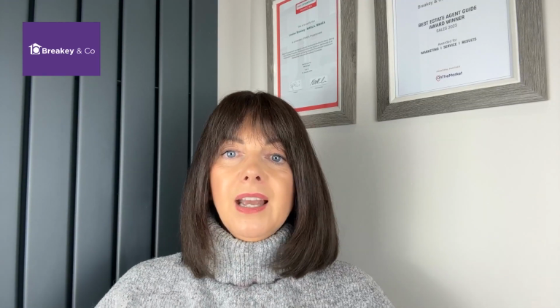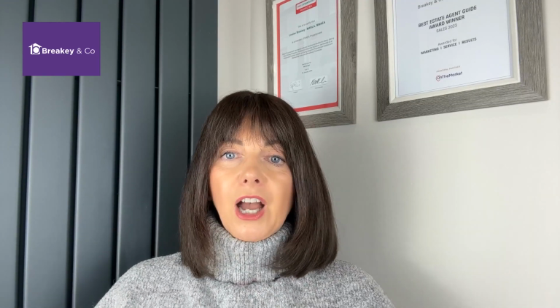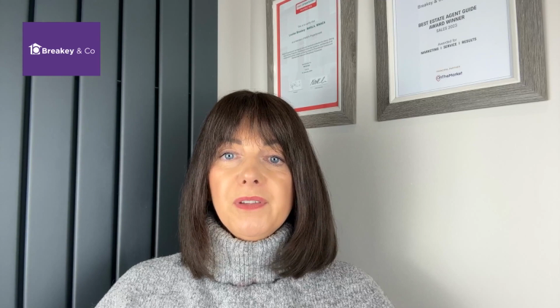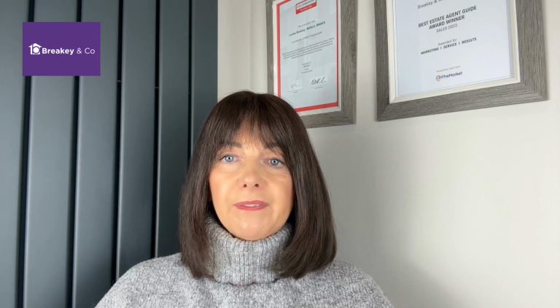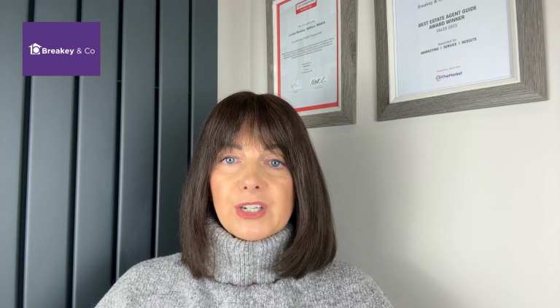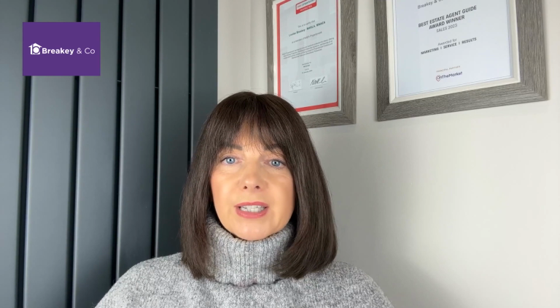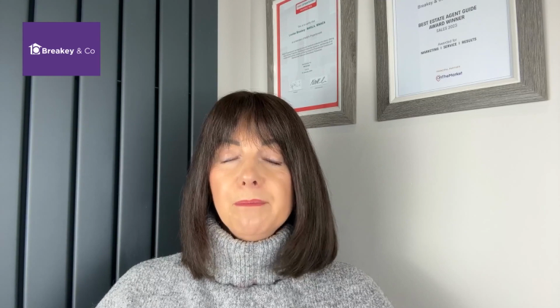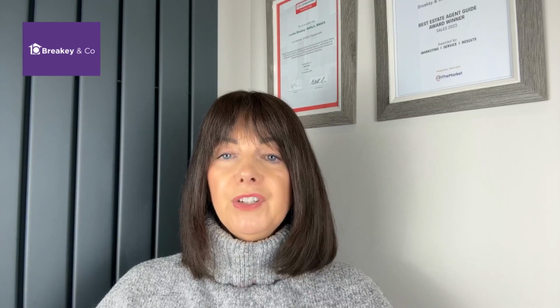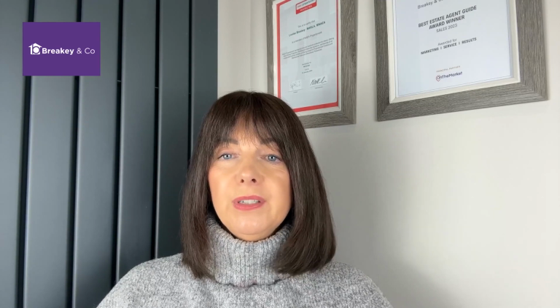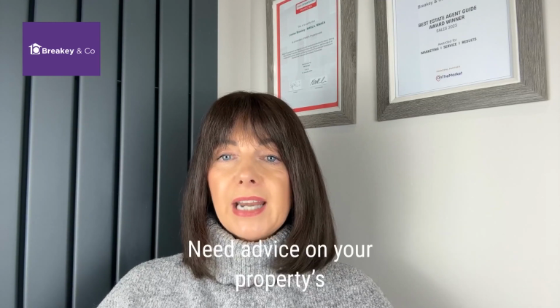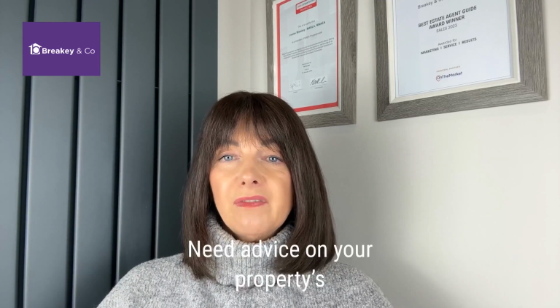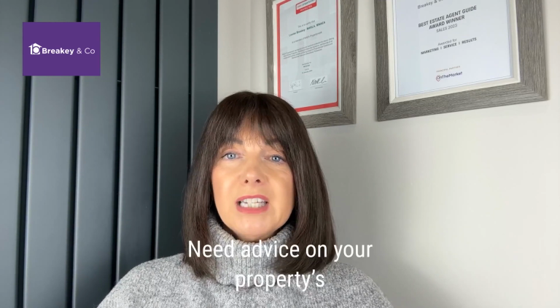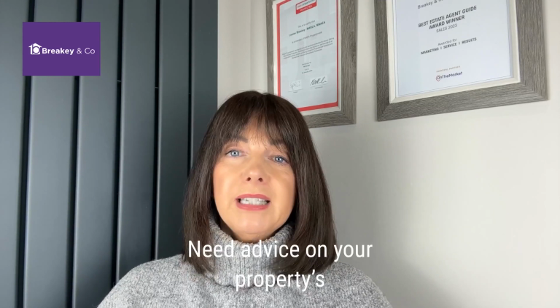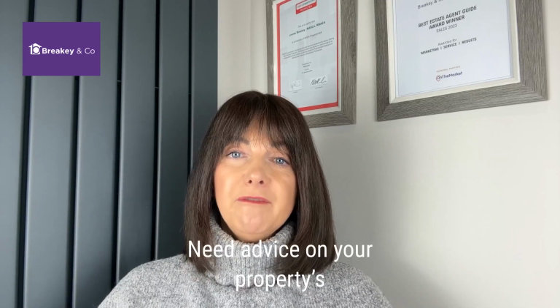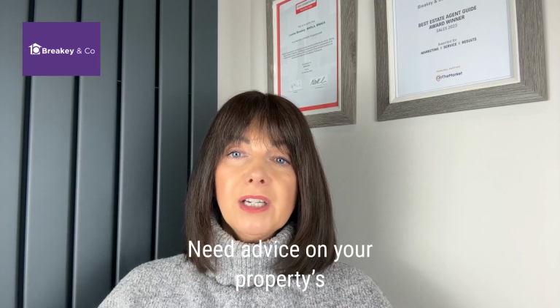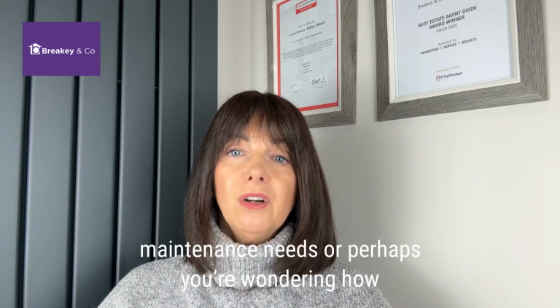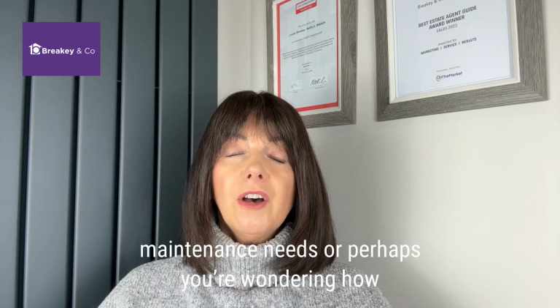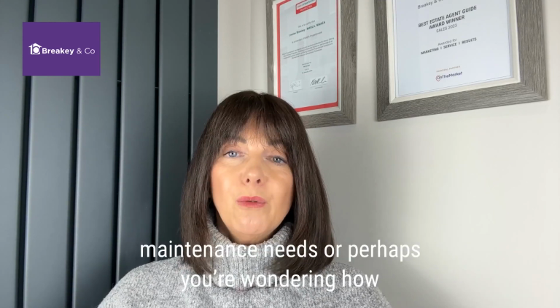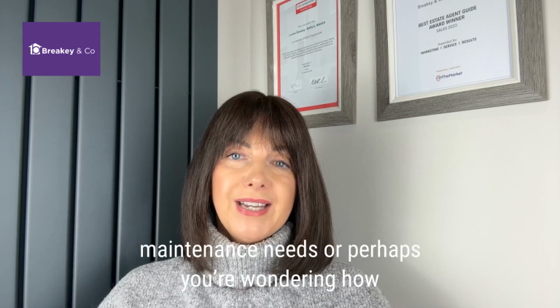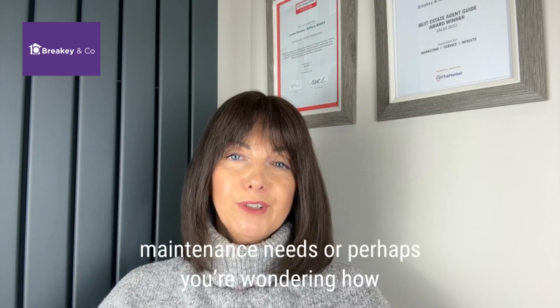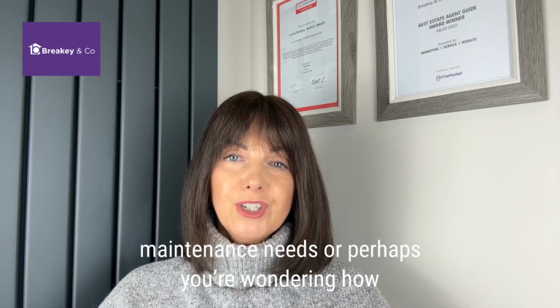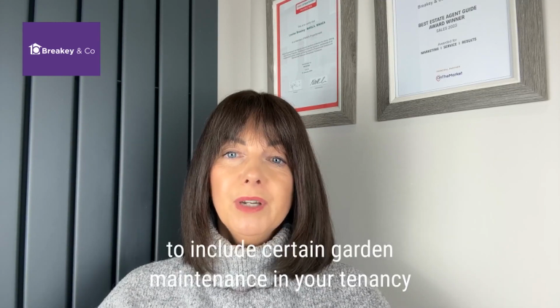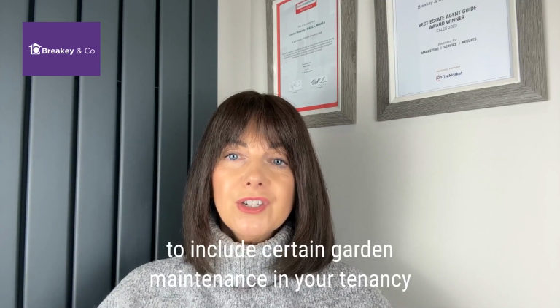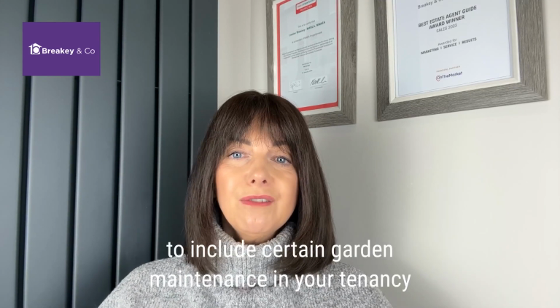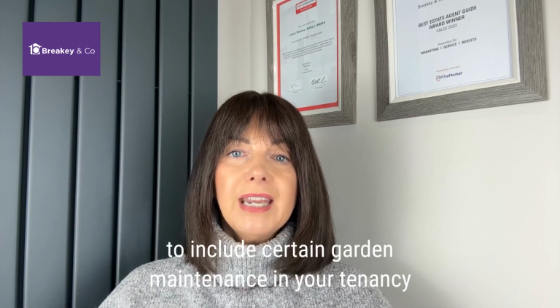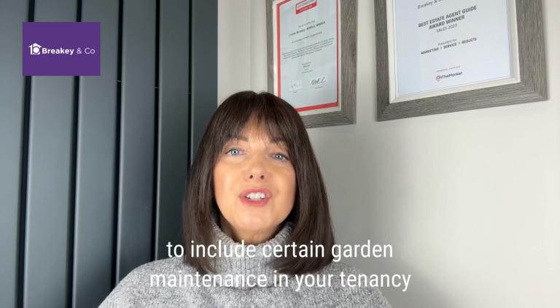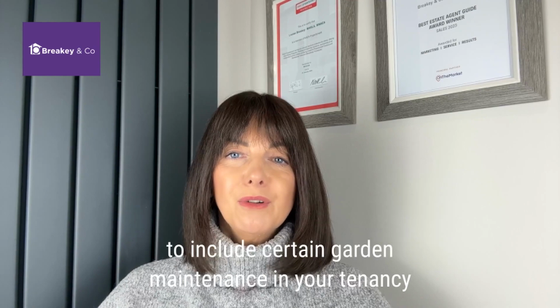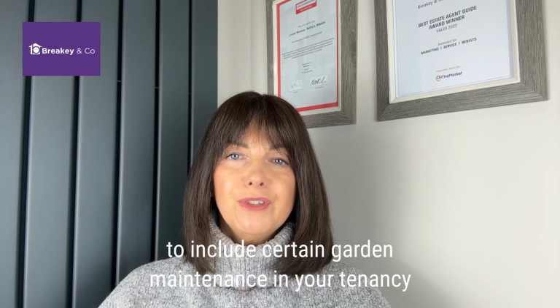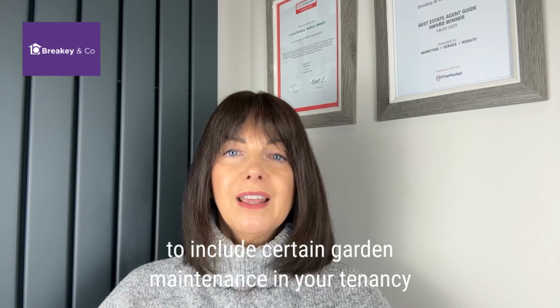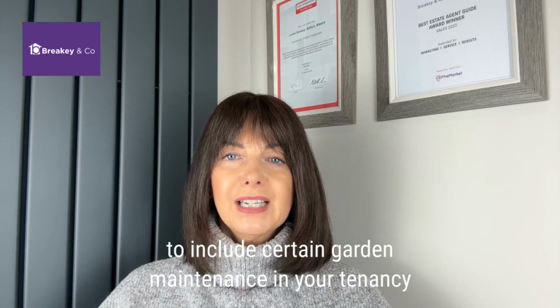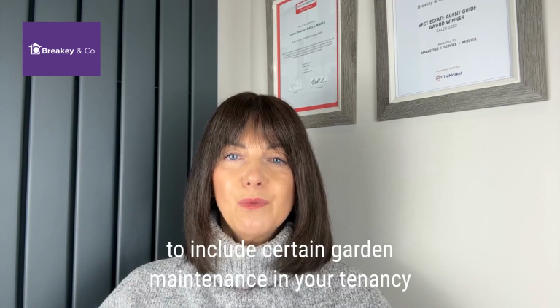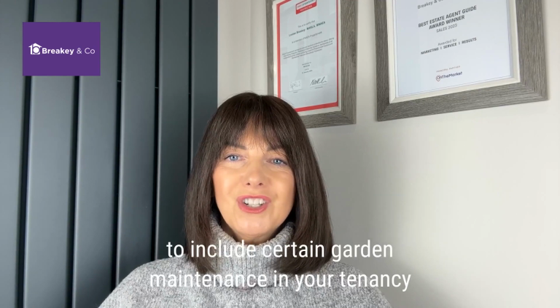I hope you found this interesting, but if you do need any advice please give me a call on 01942 238 200. Thanks for watching.